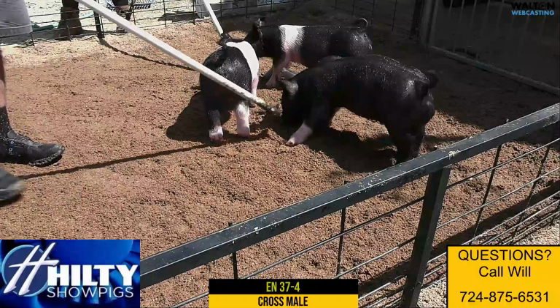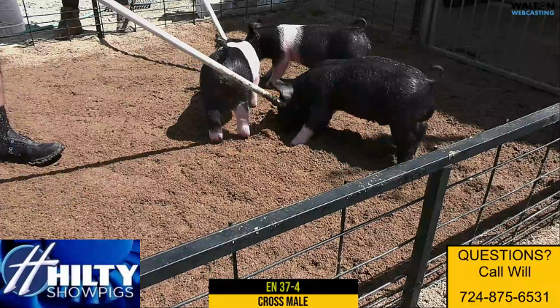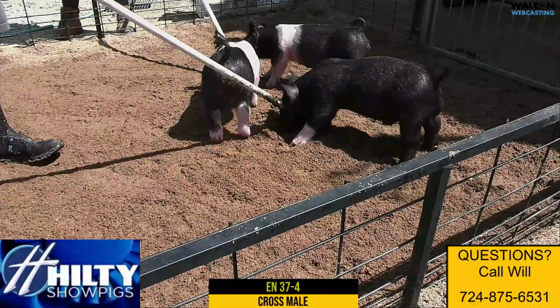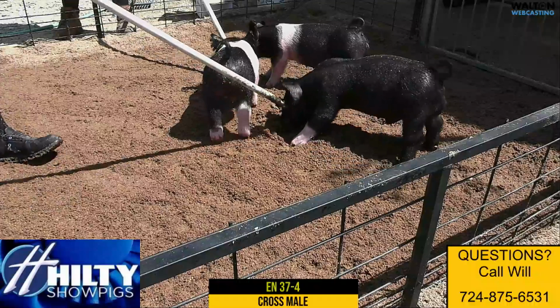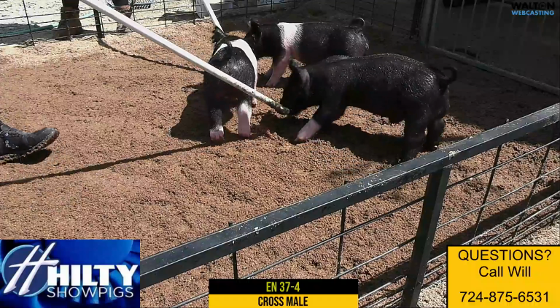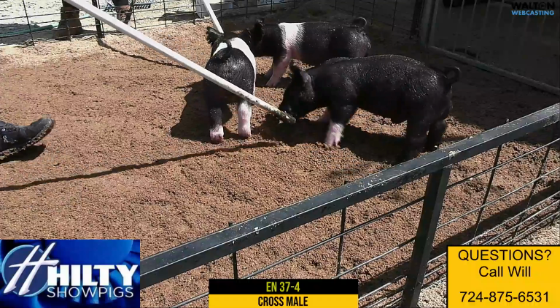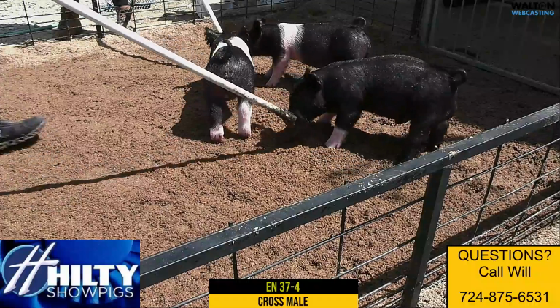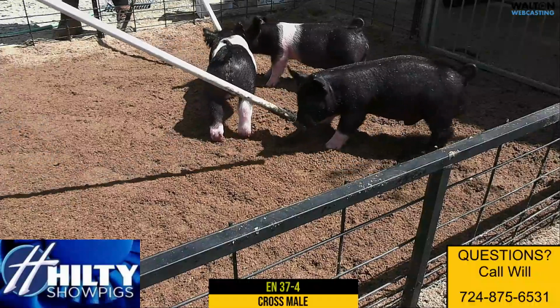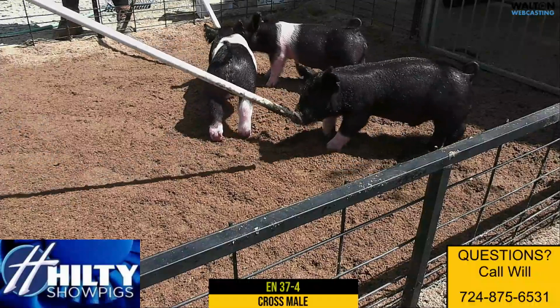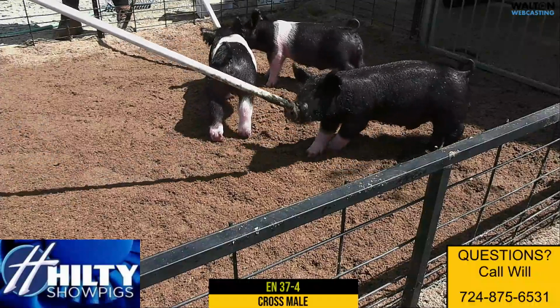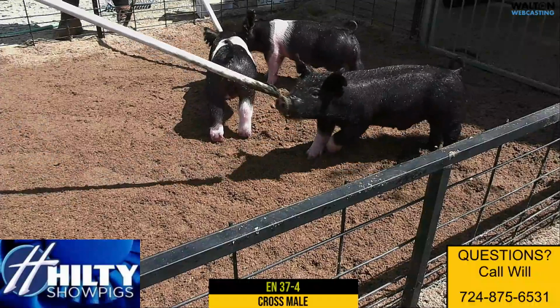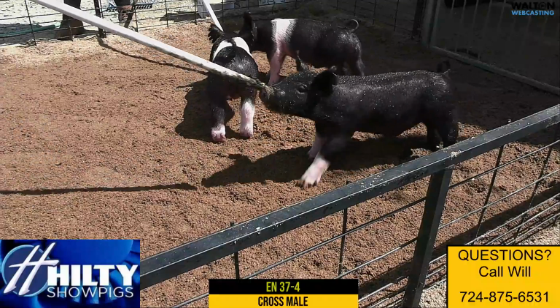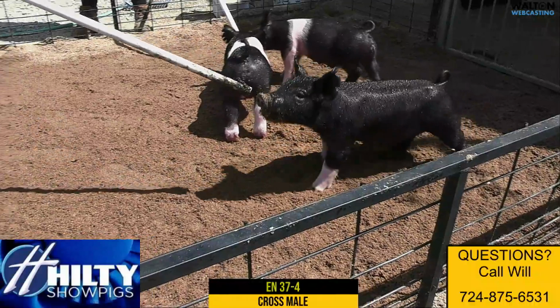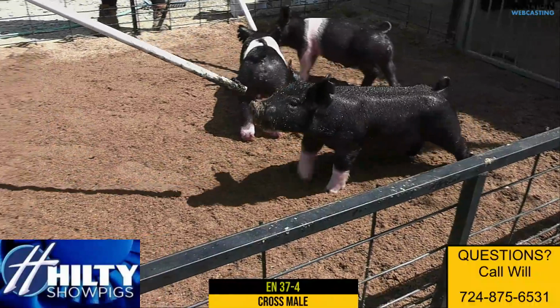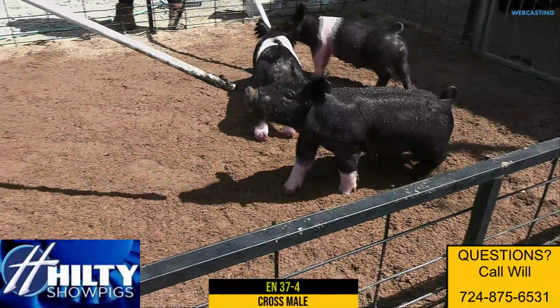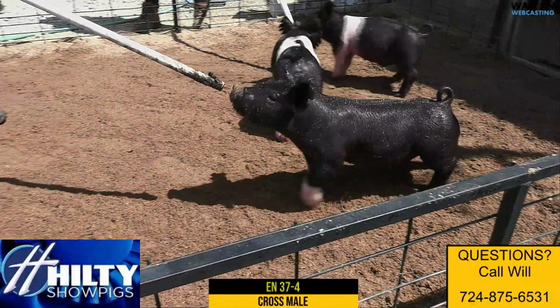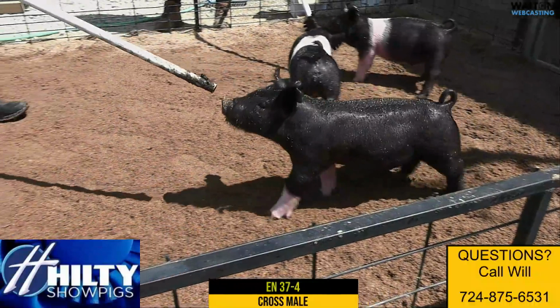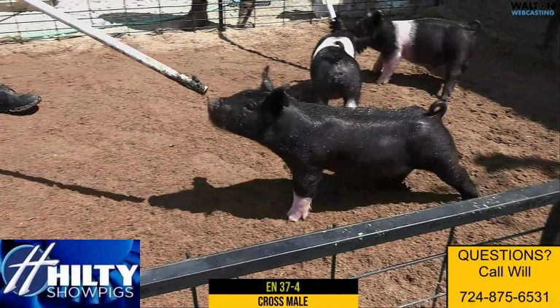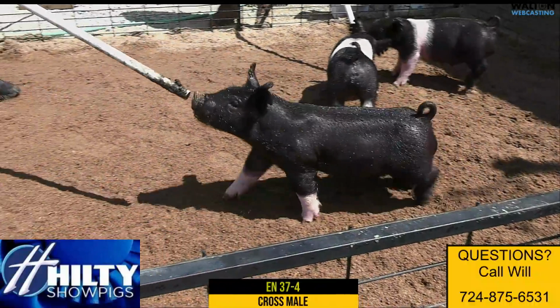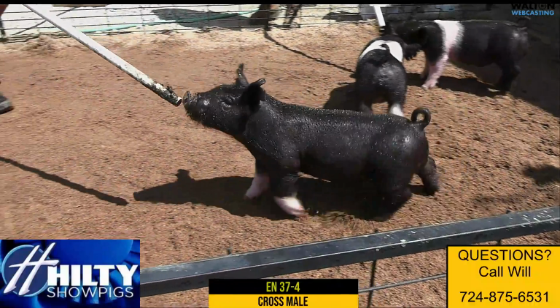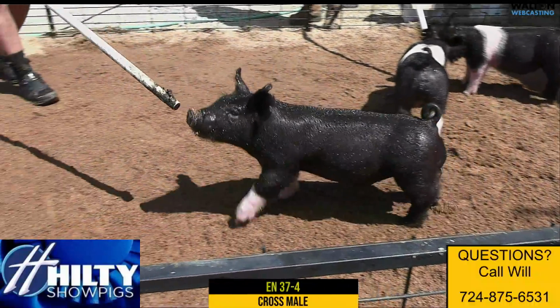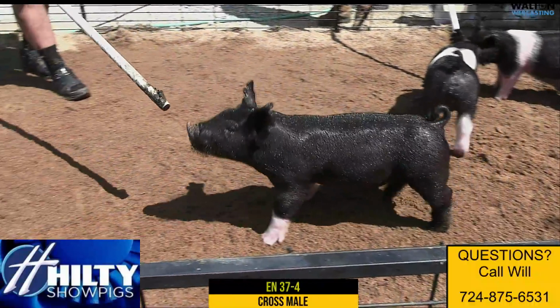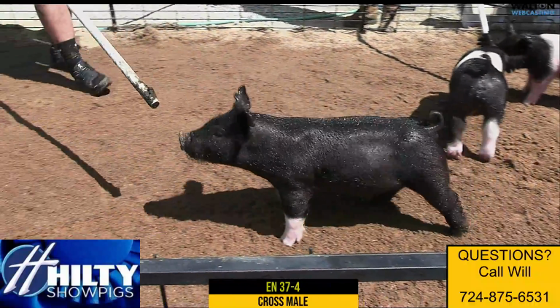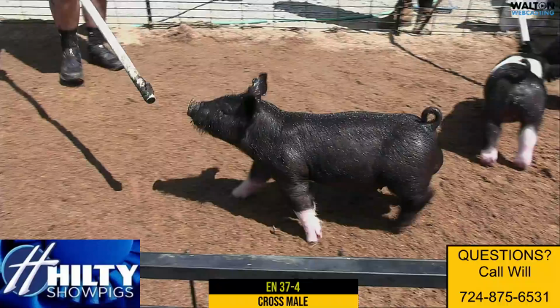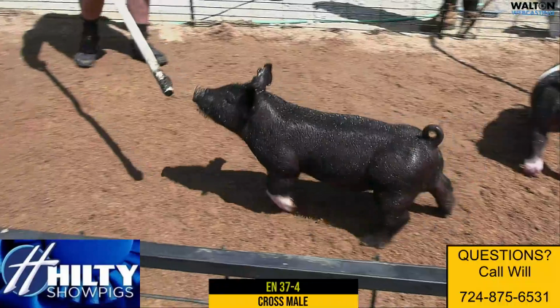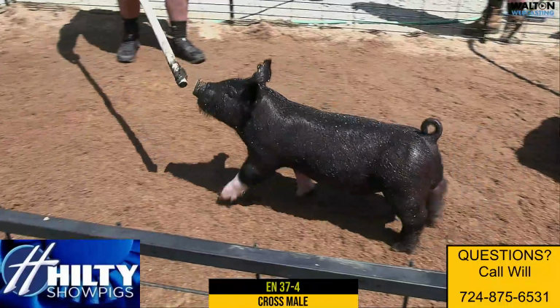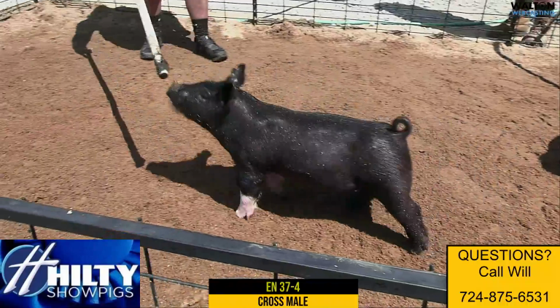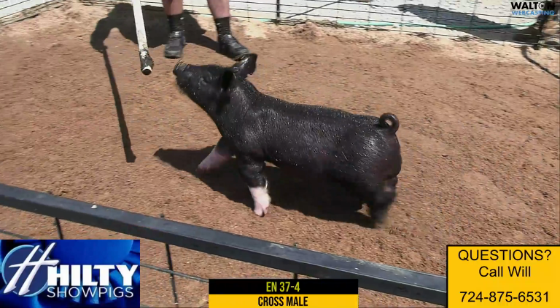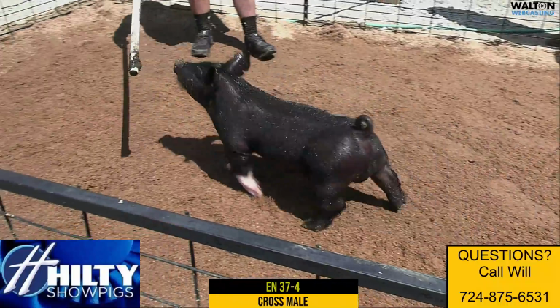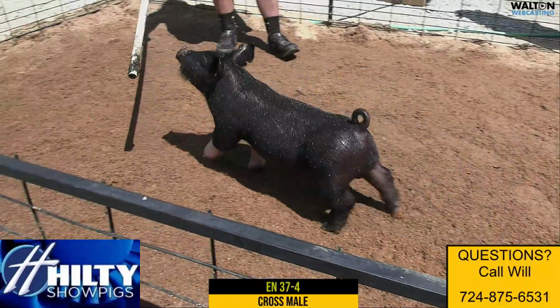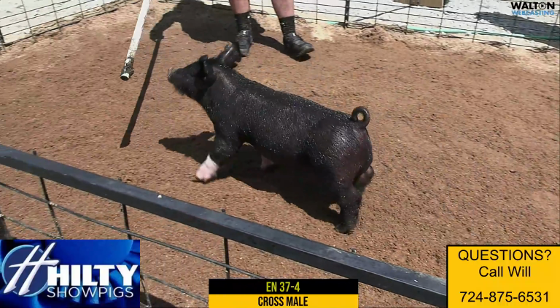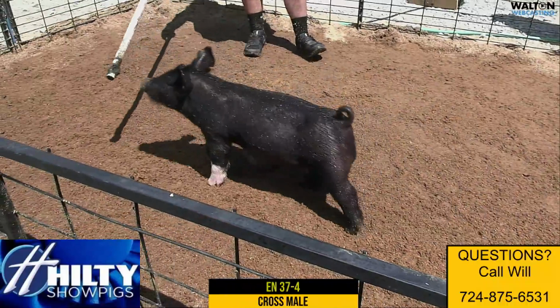Love his pedigree, love his mom, and I think one that sure looks the part there in 37-4.